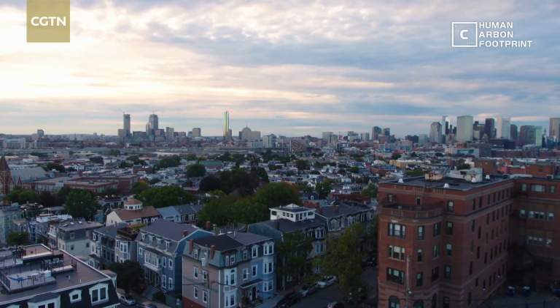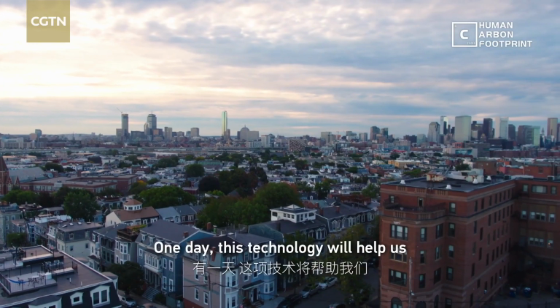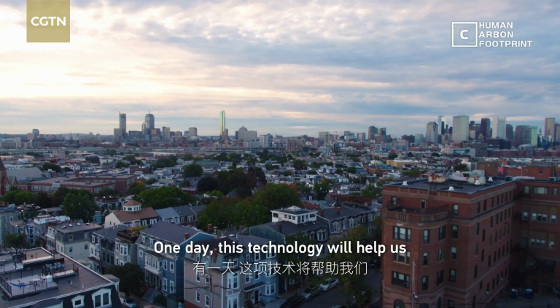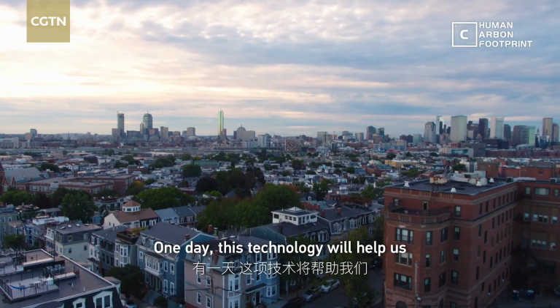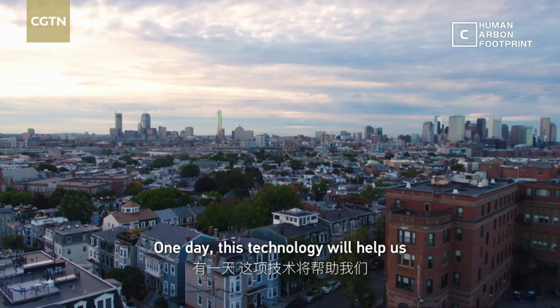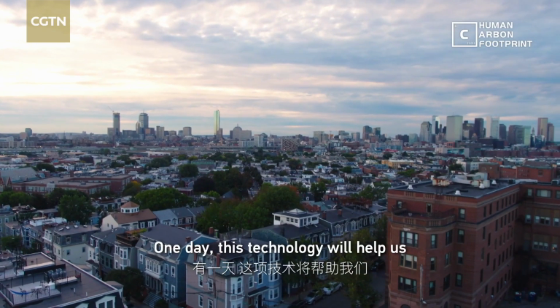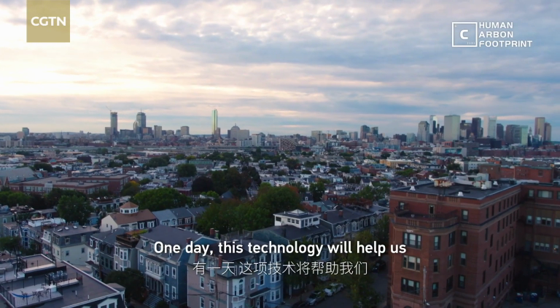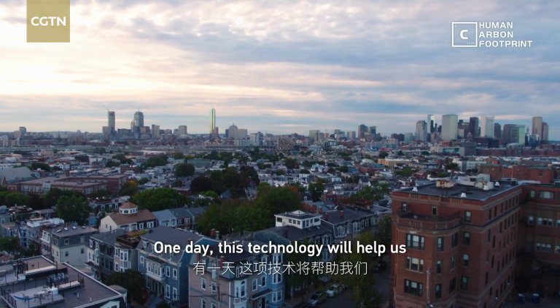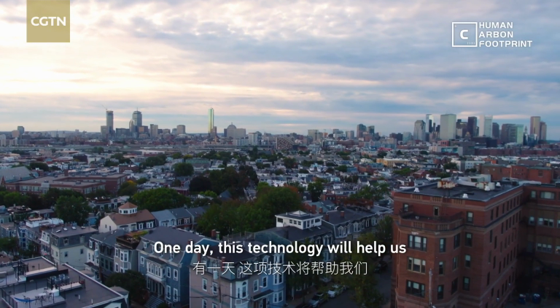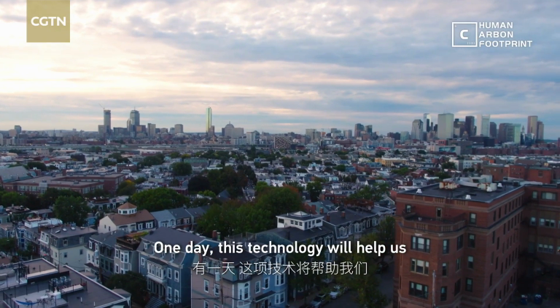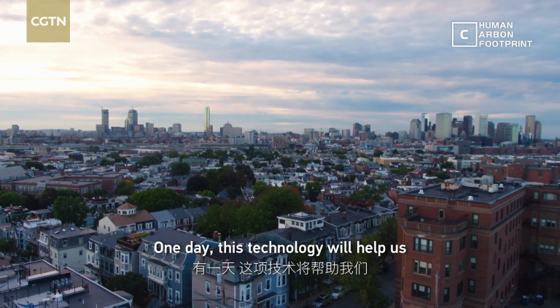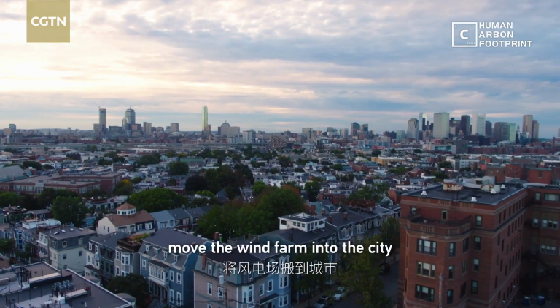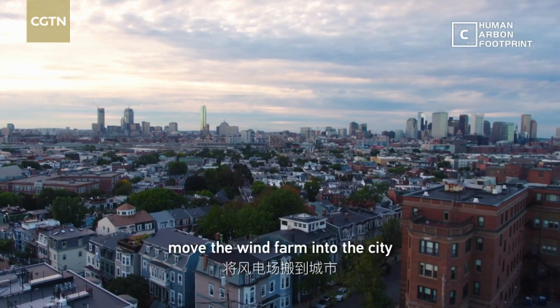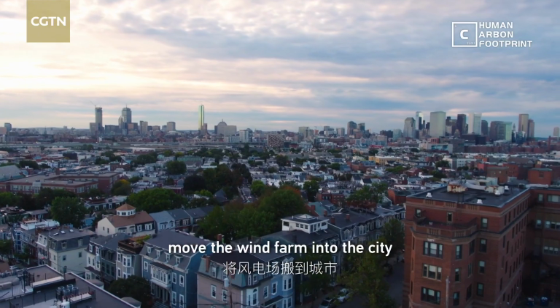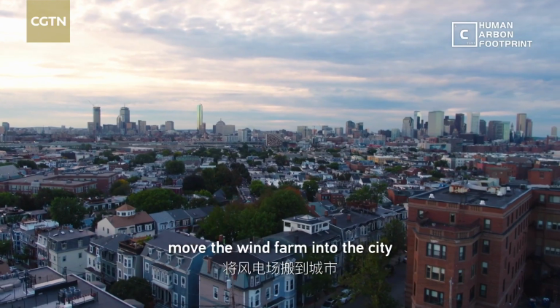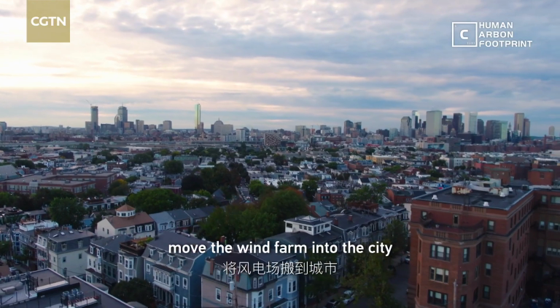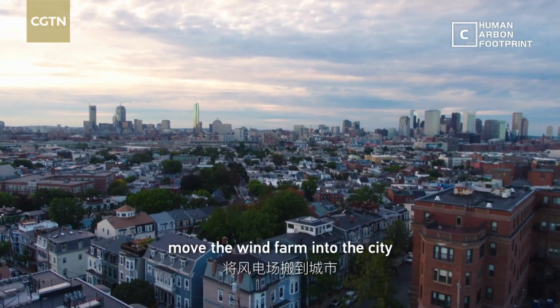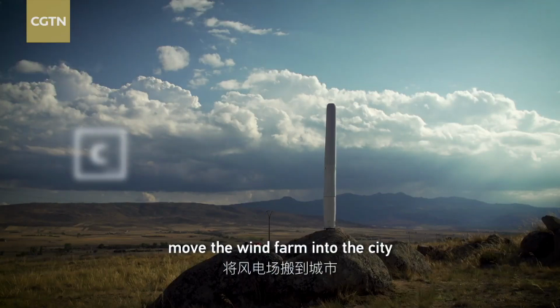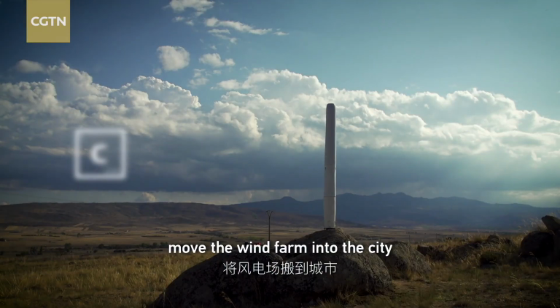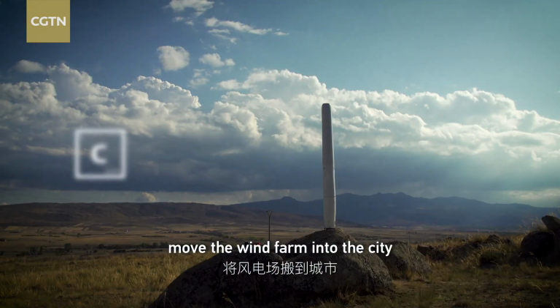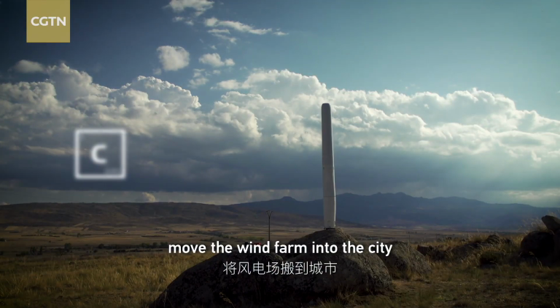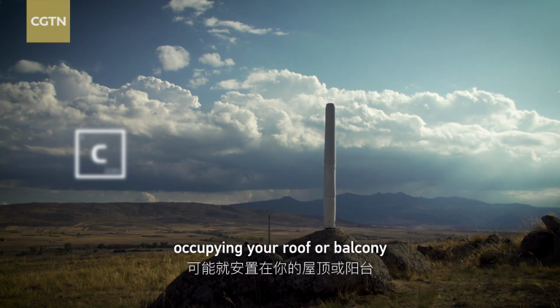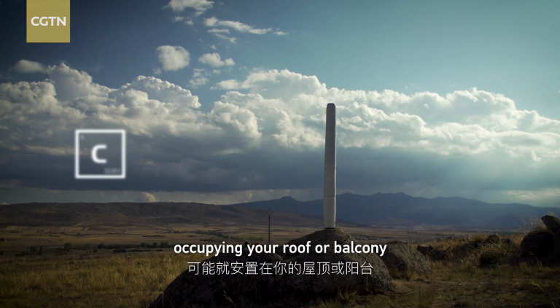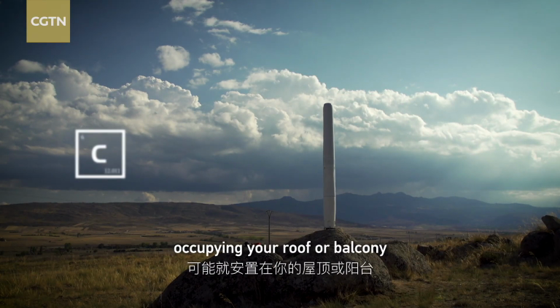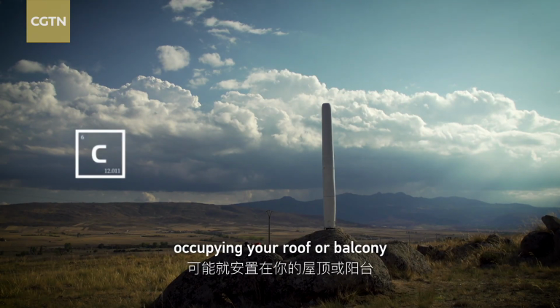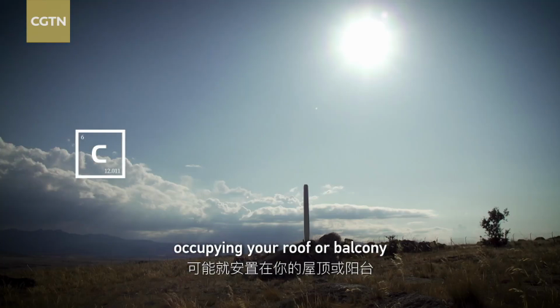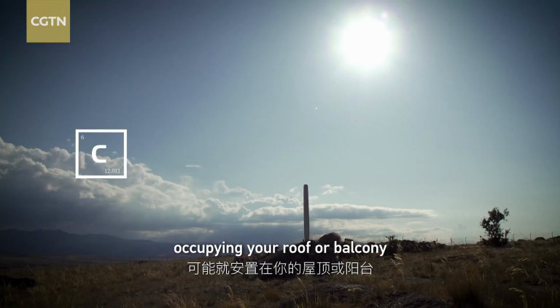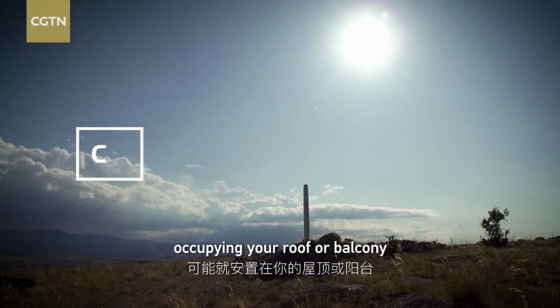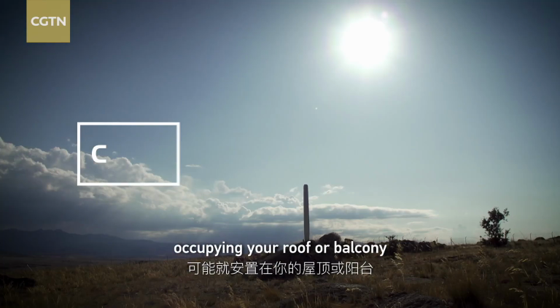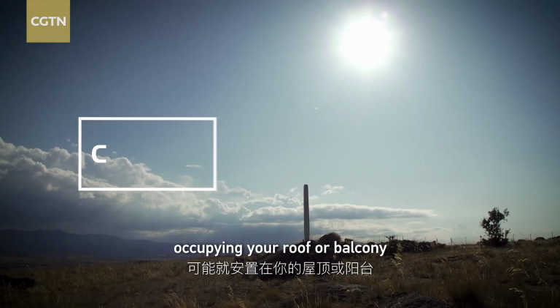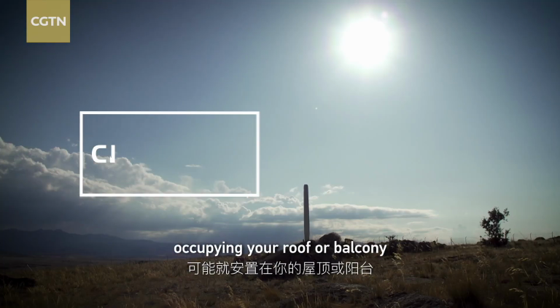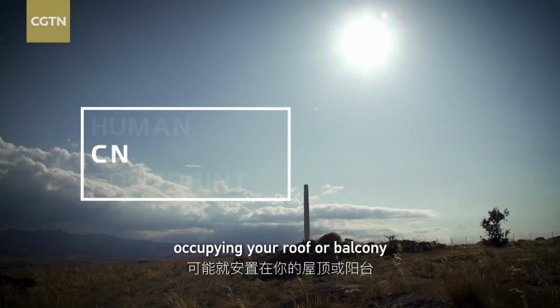One day, this technology will help us move the wind farm into the city, occupying your roof or balcony.